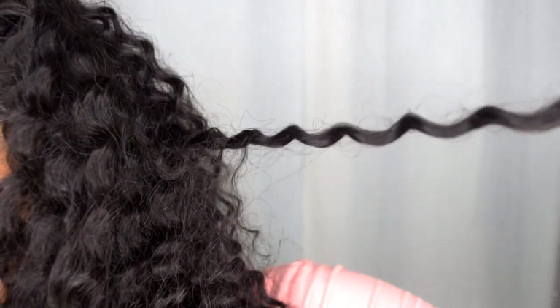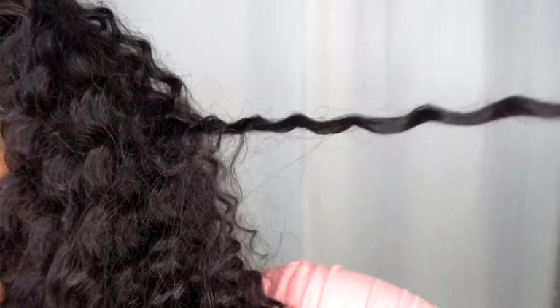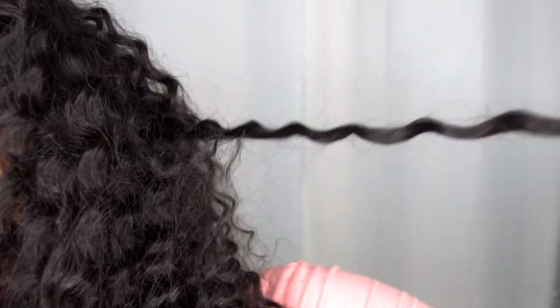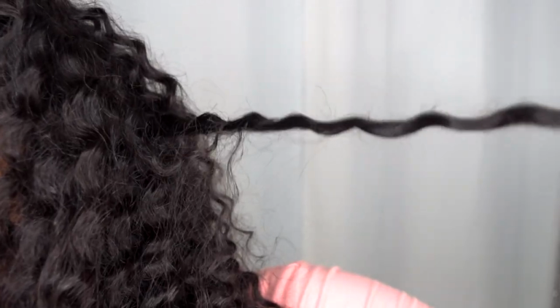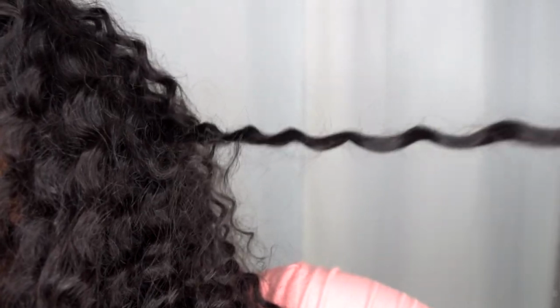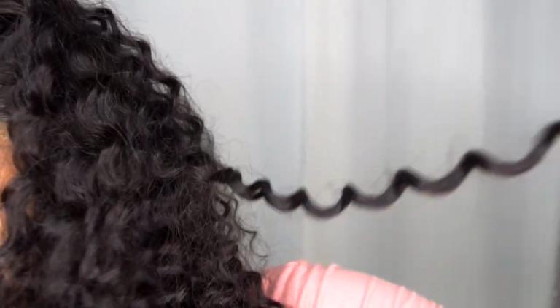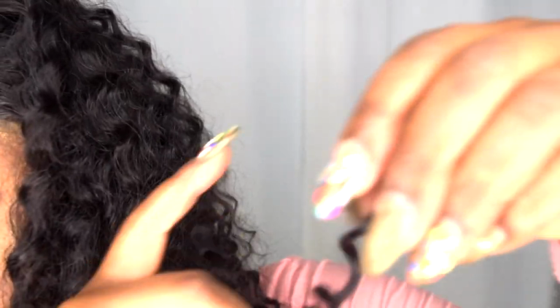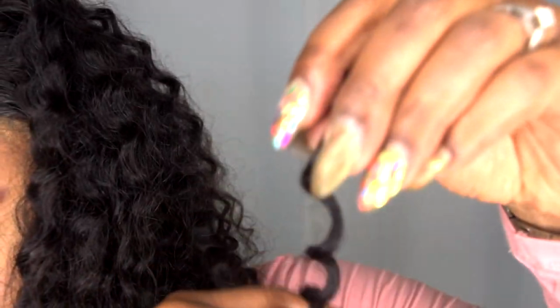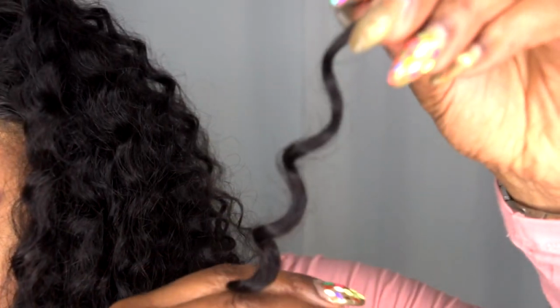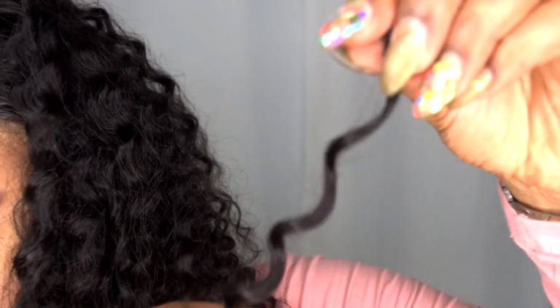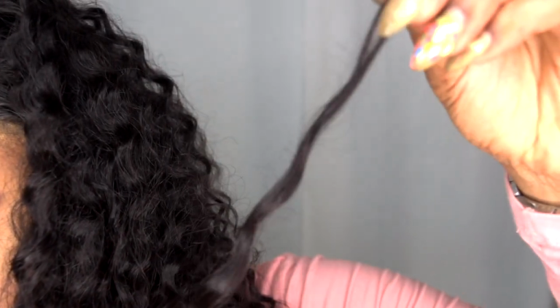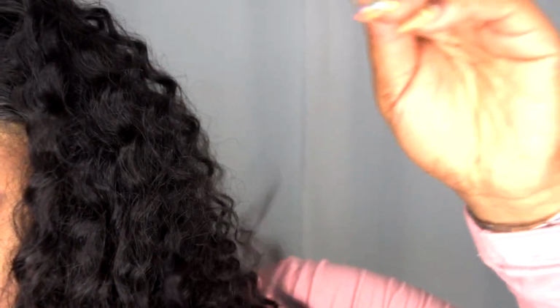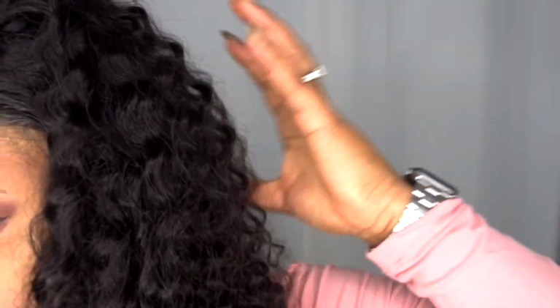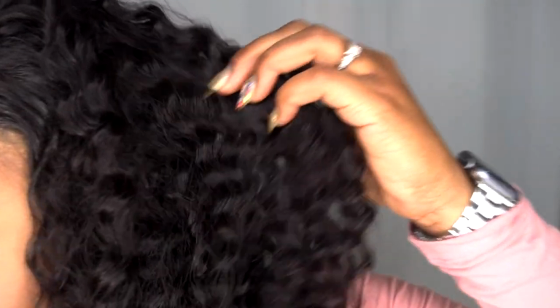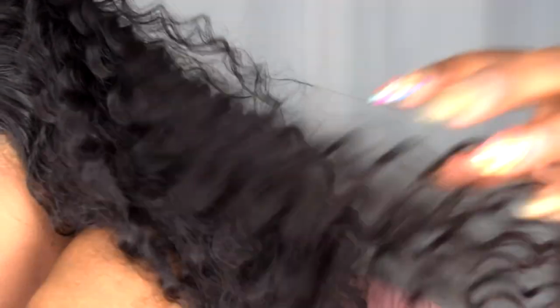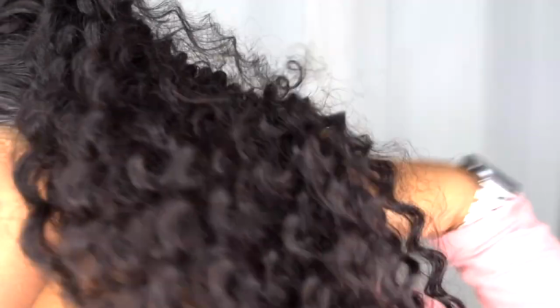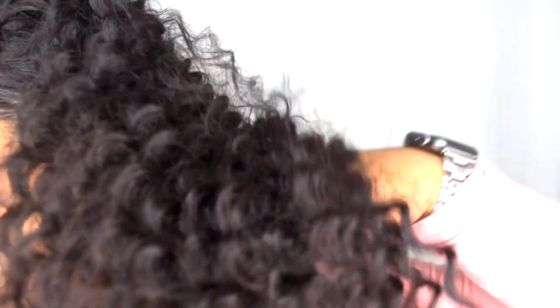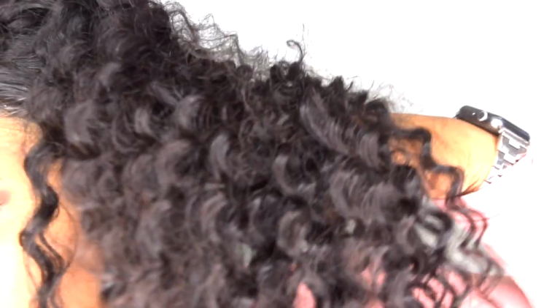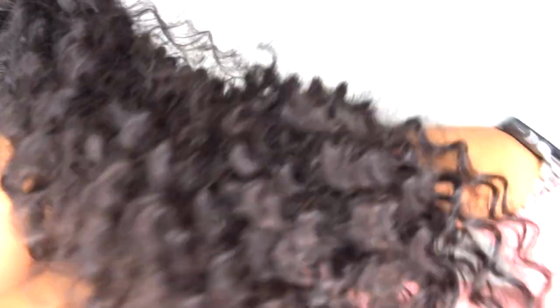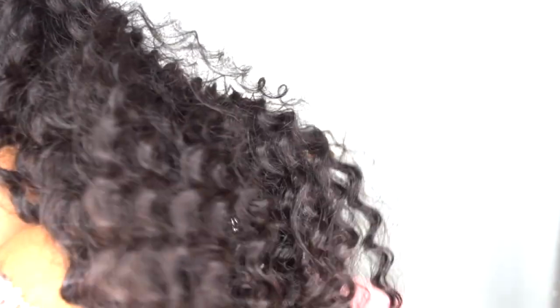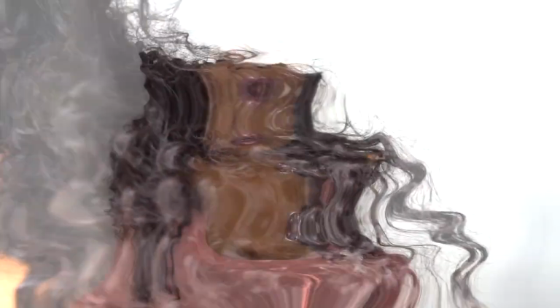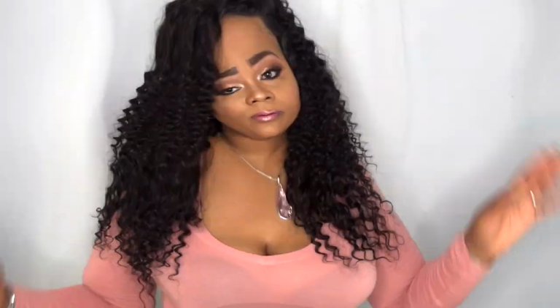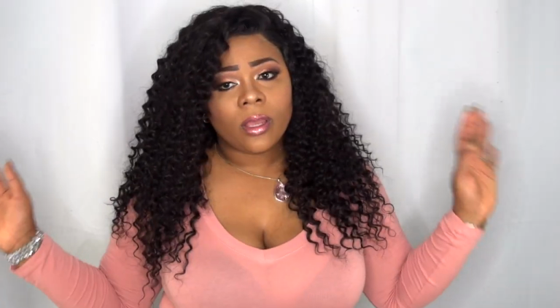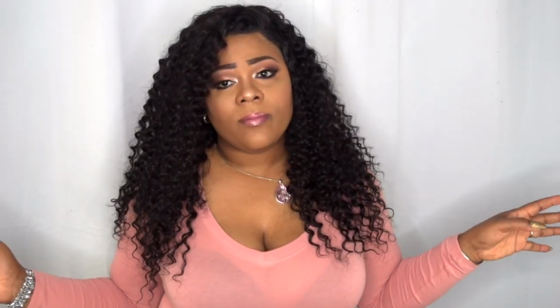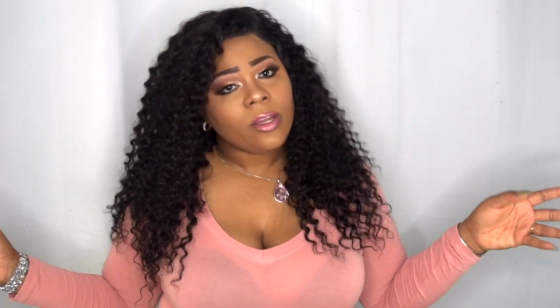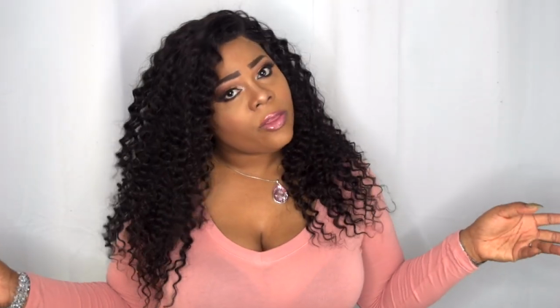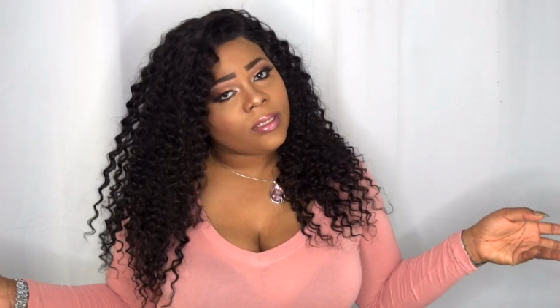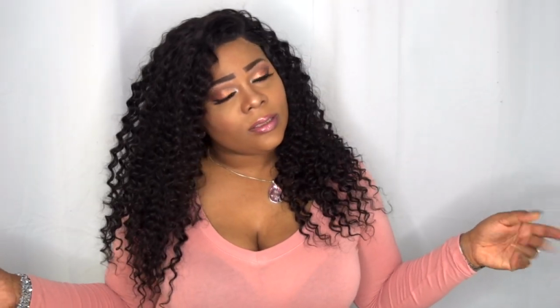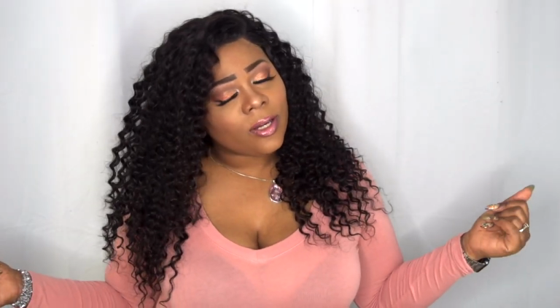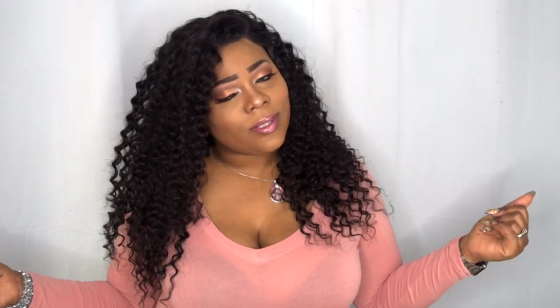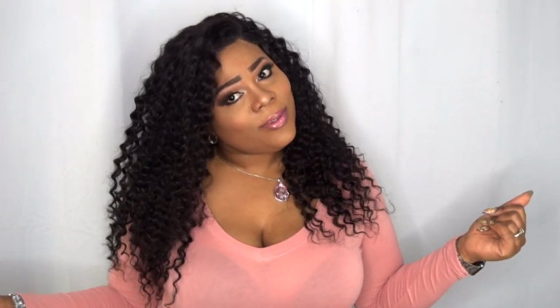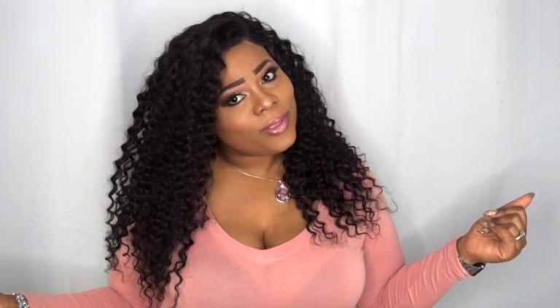It's curly all the way down to the ends — really defined, really gorgeous. I'm going to give you my 360 view, starting from the front.